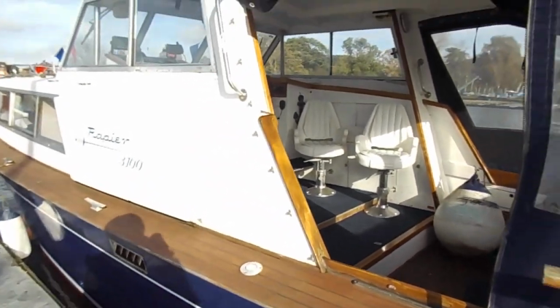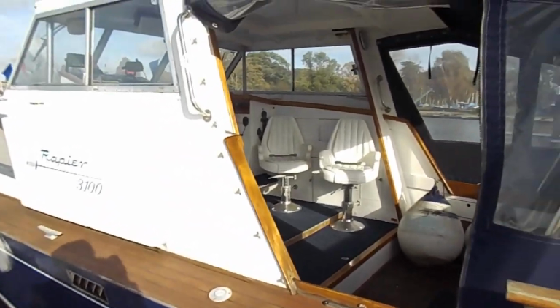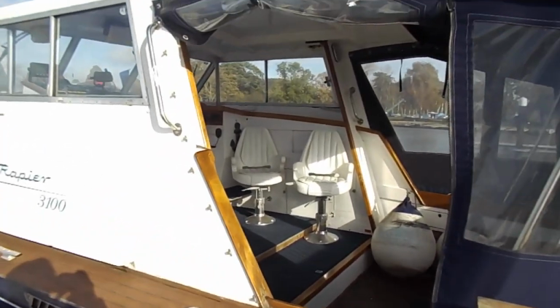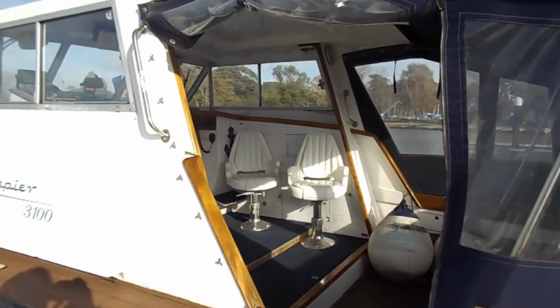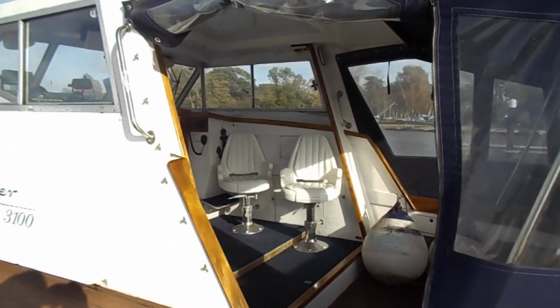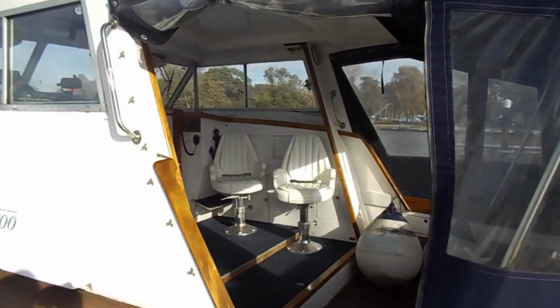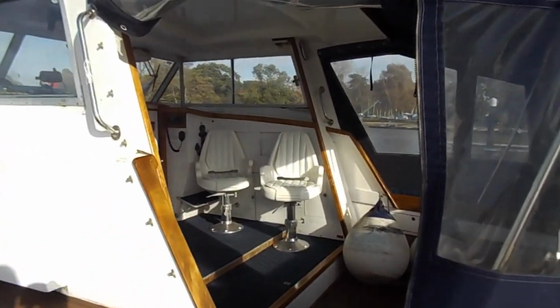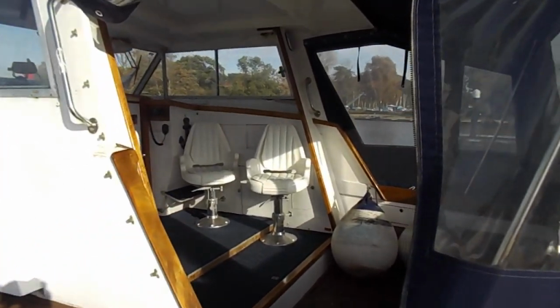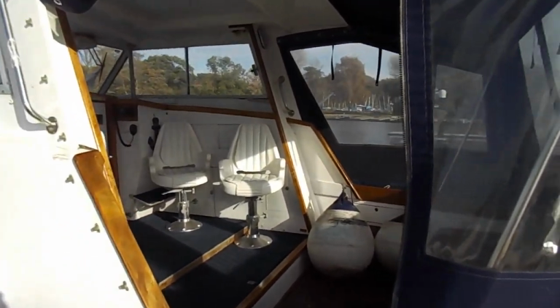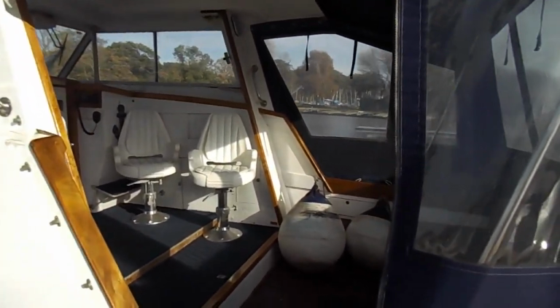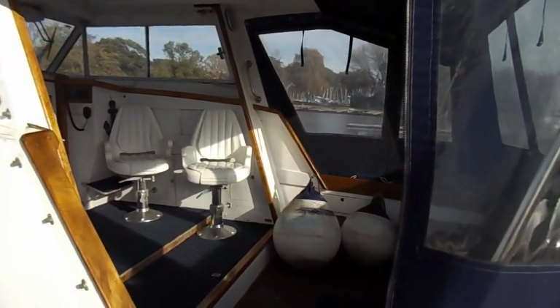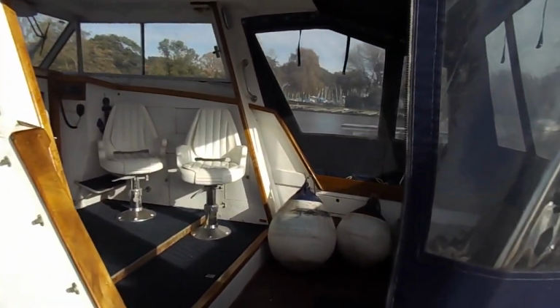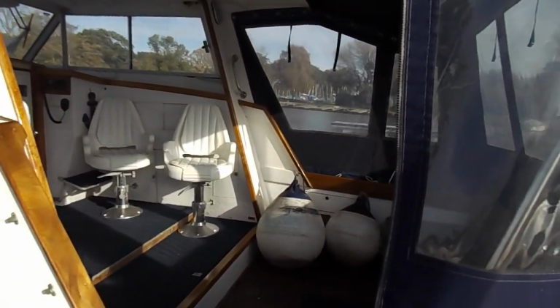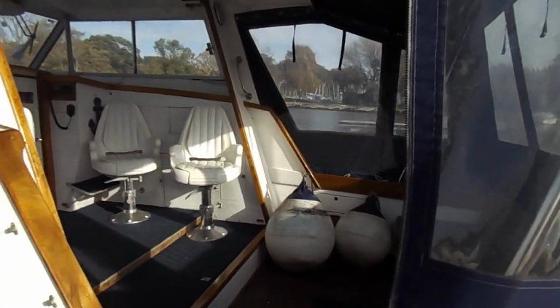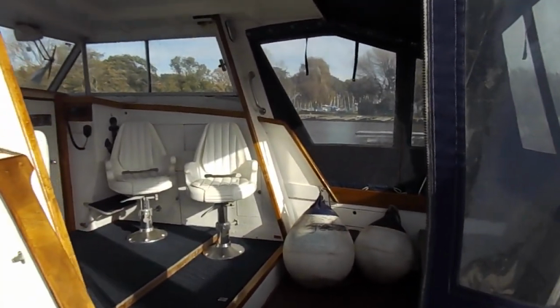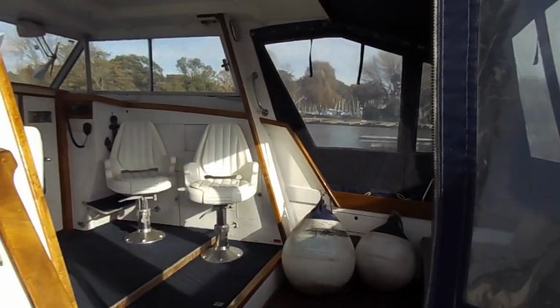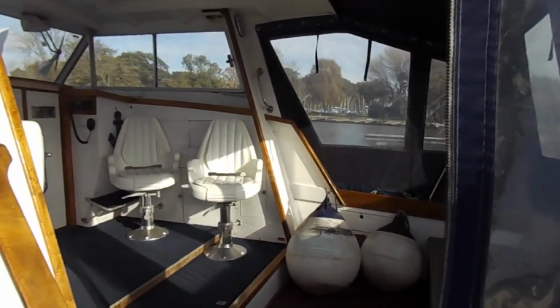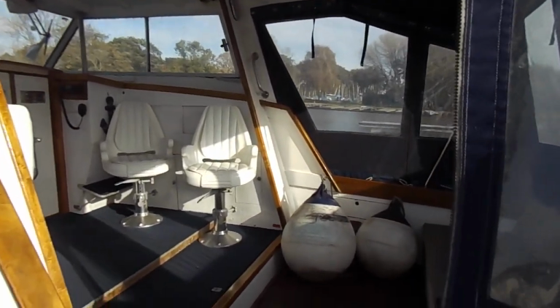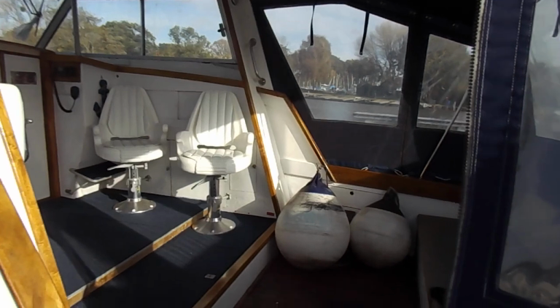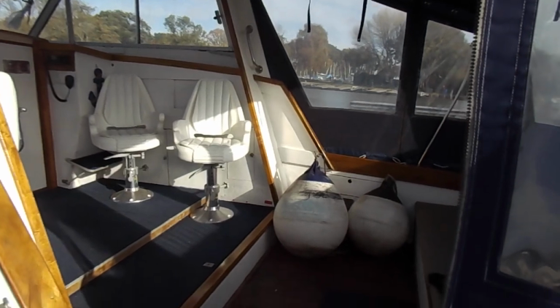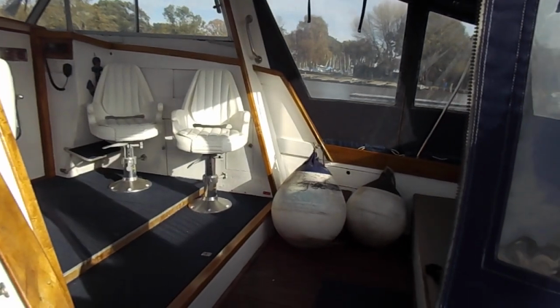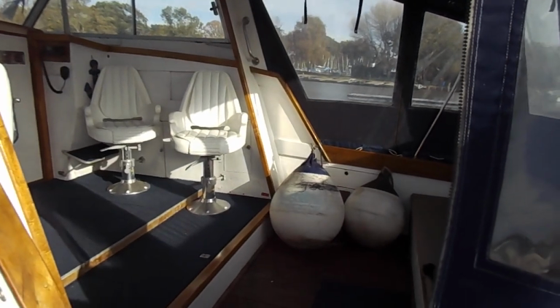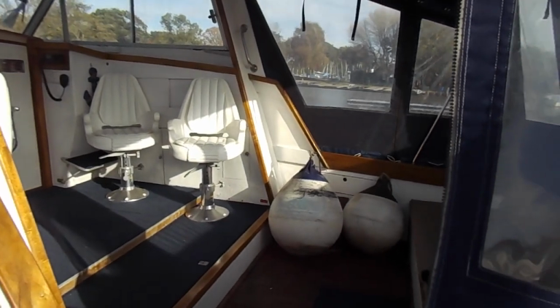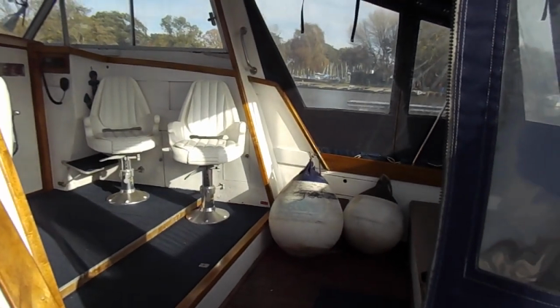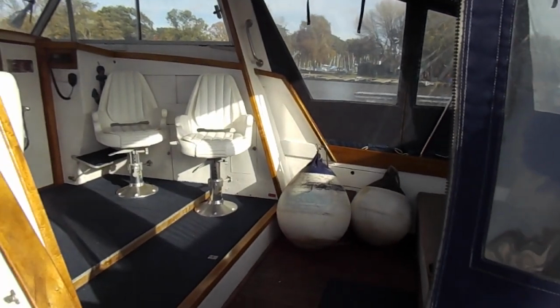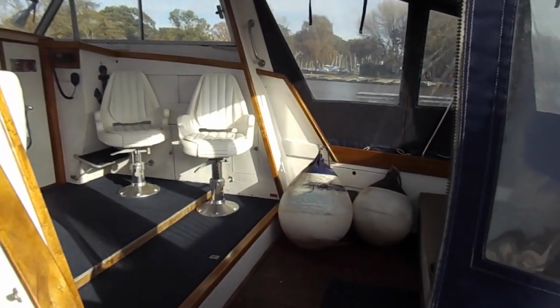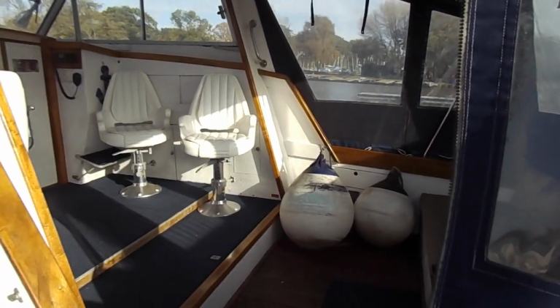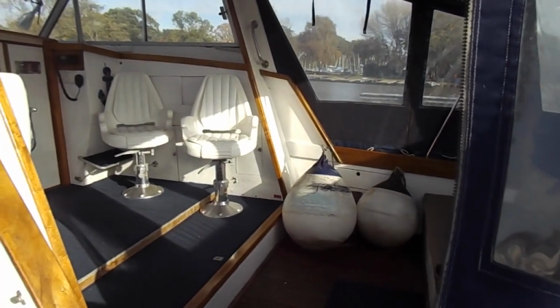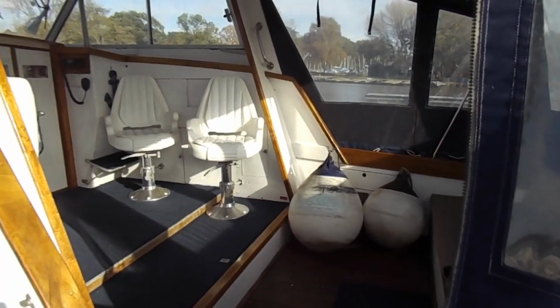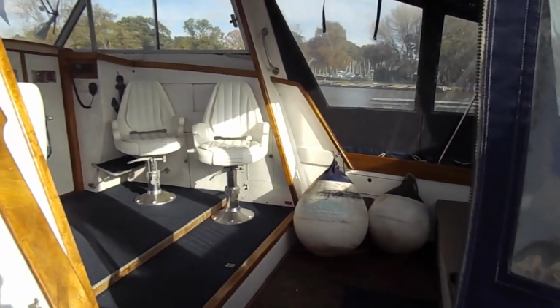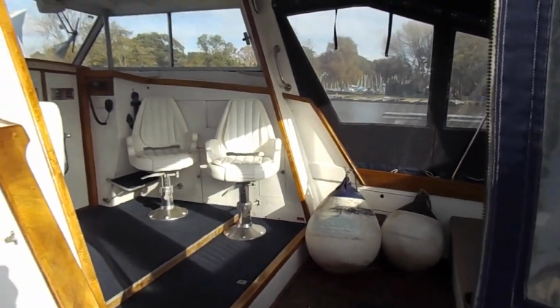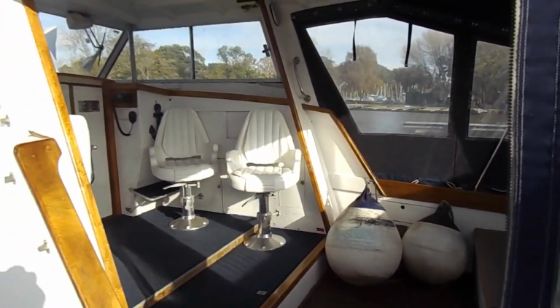Looking inside, a very, very sociable half-deck area and cockpit.